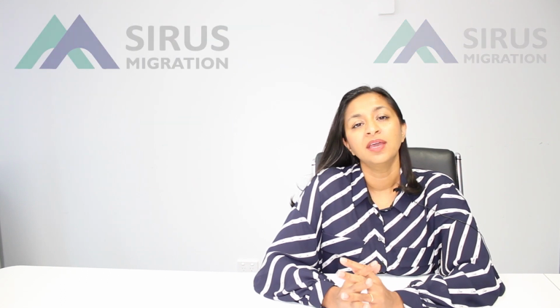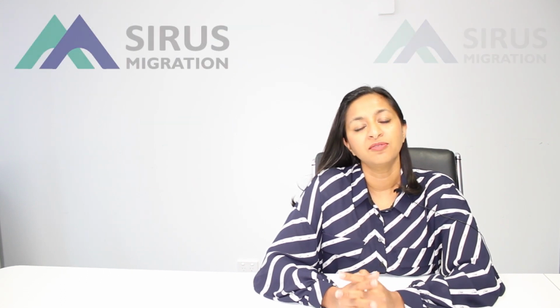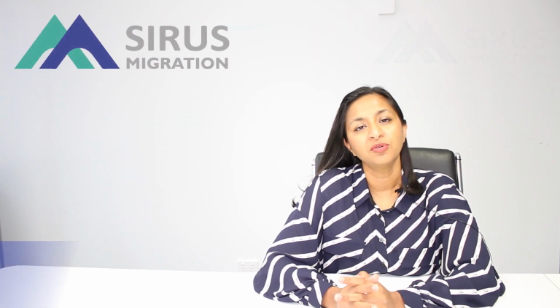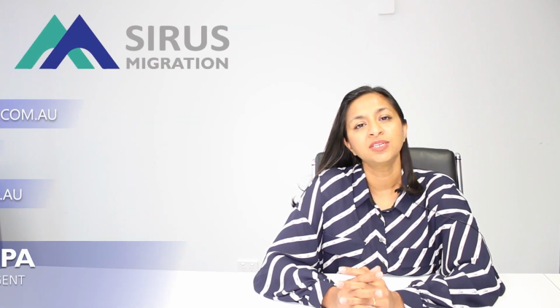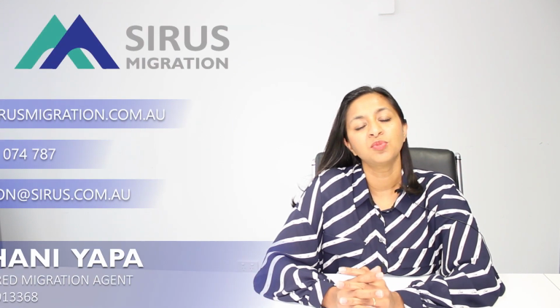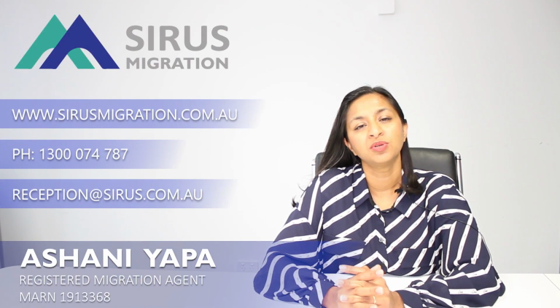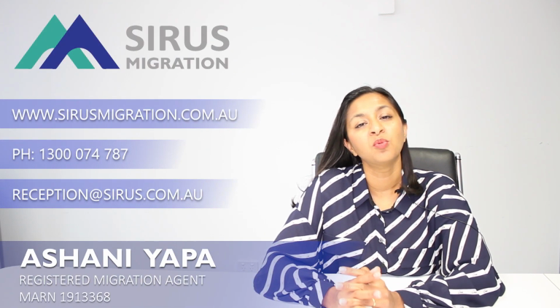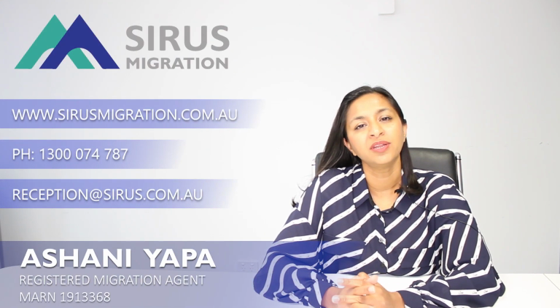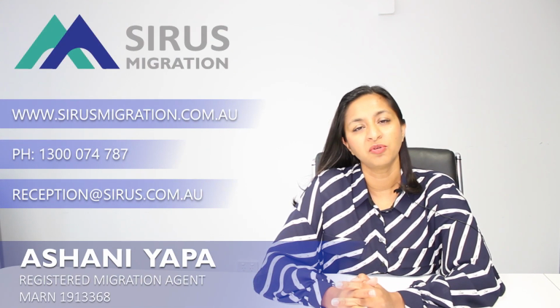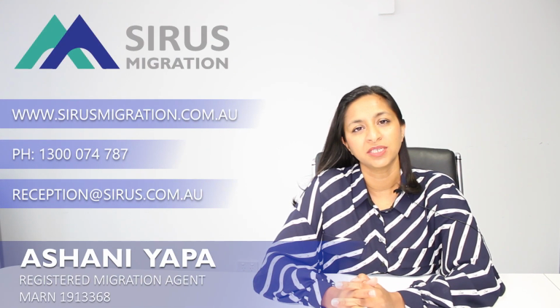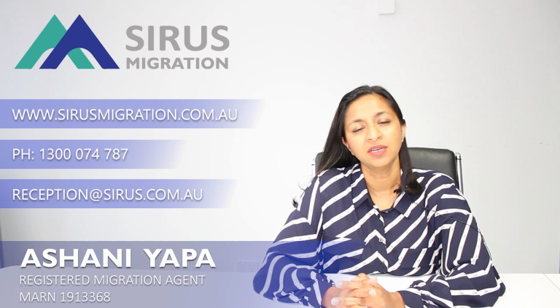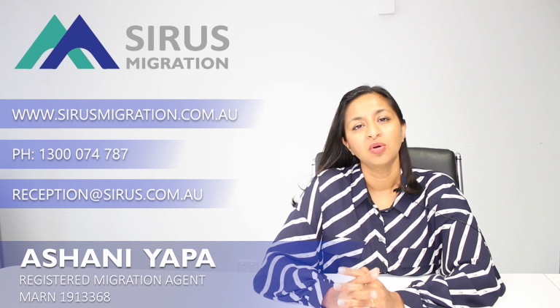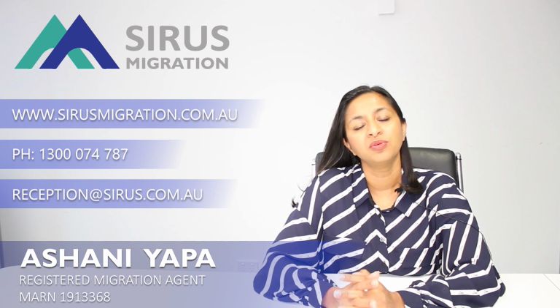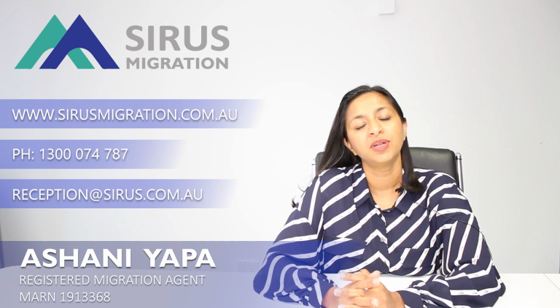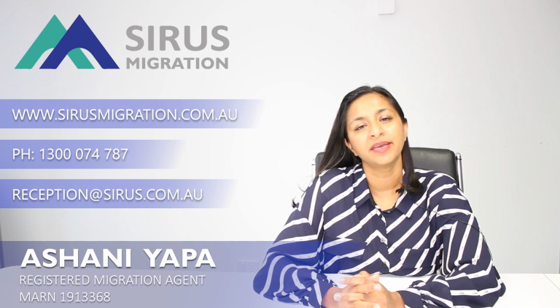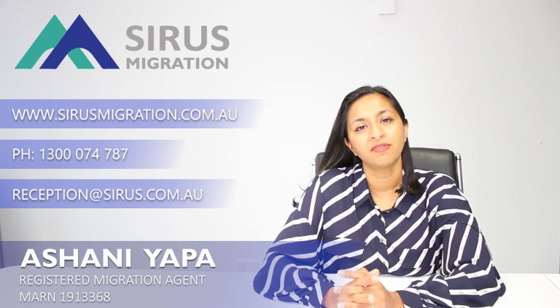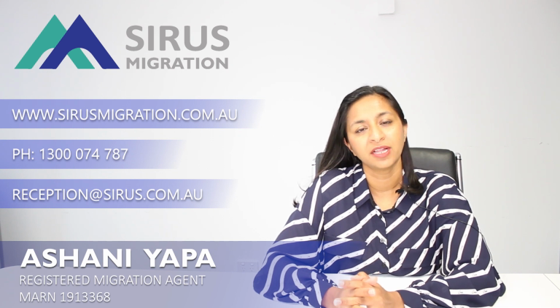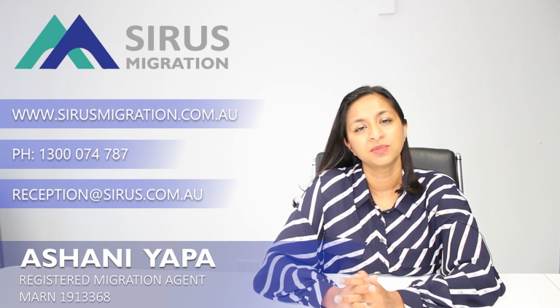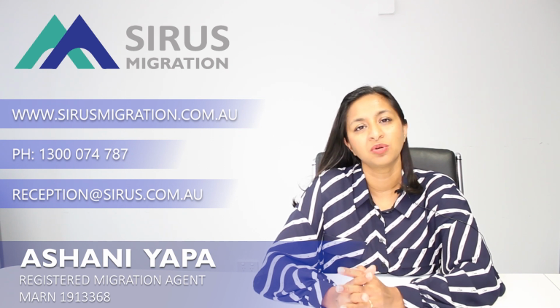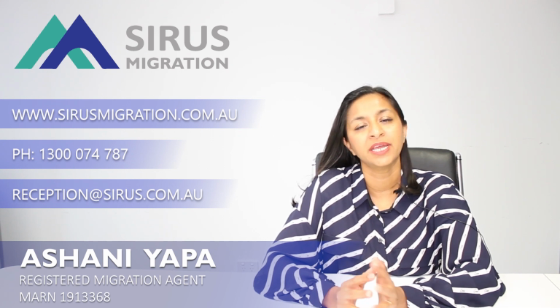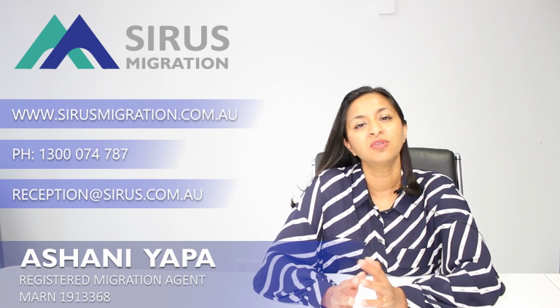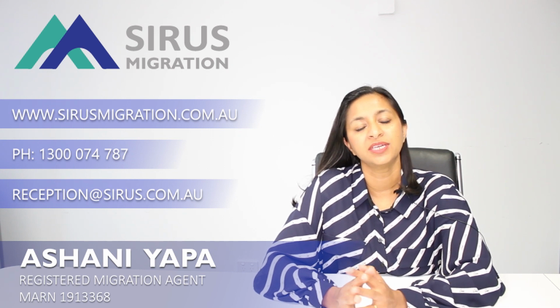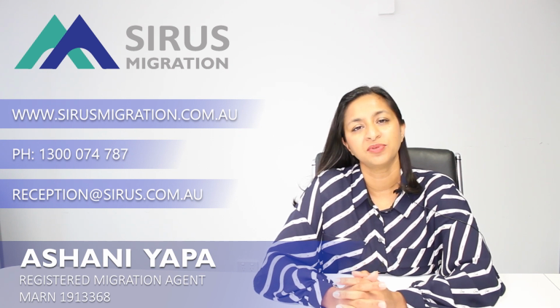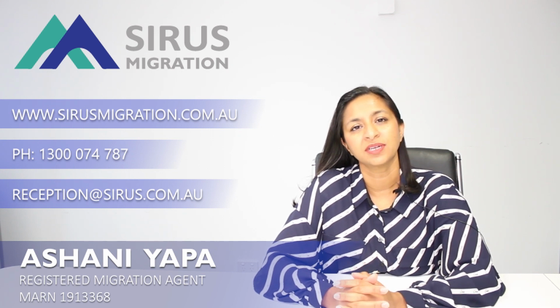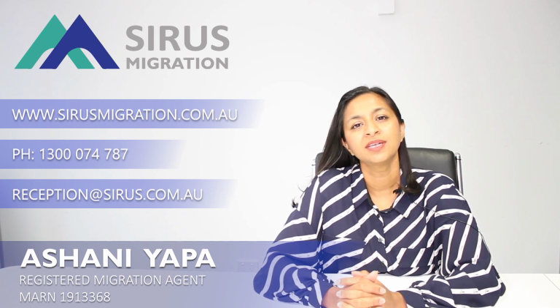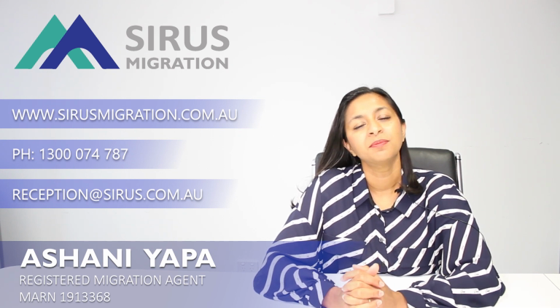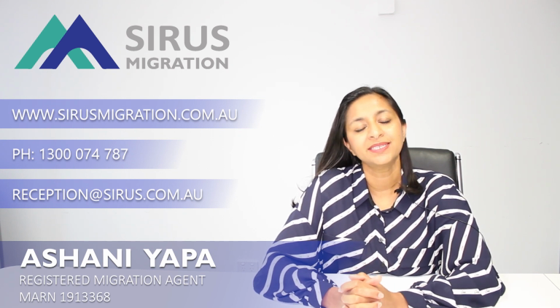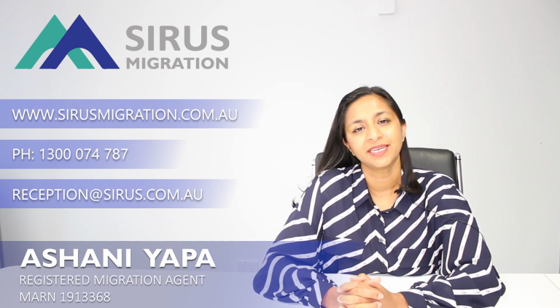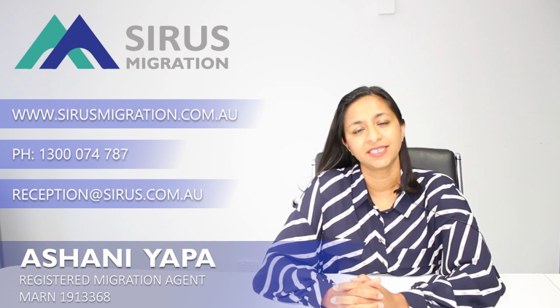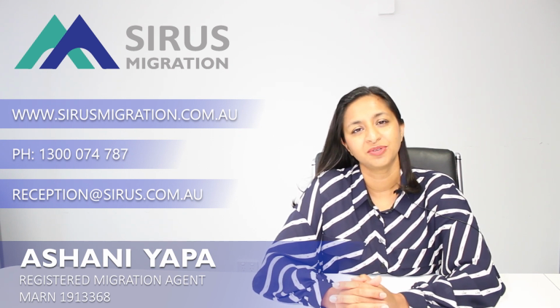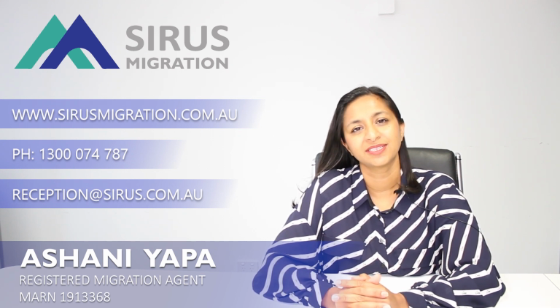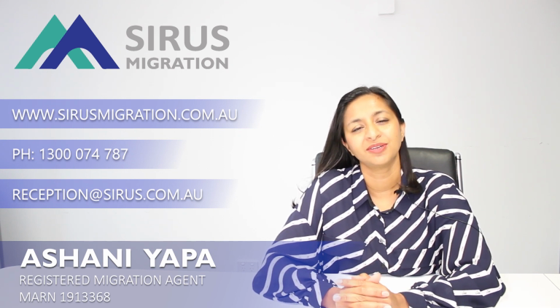If you need more information or would like our help to lodge any of these visas, please get in touch with us today.